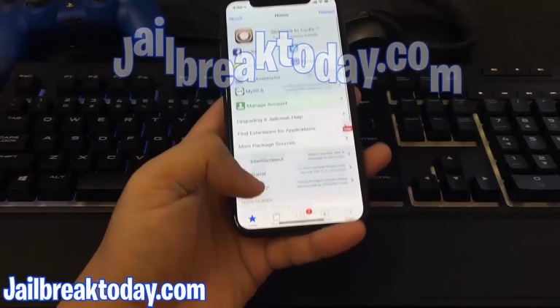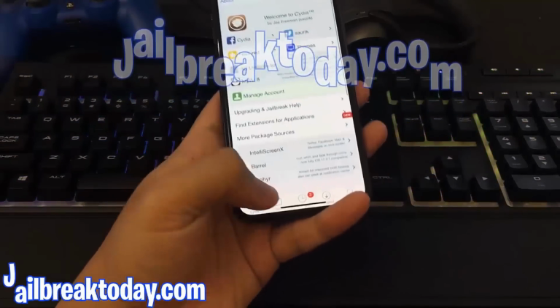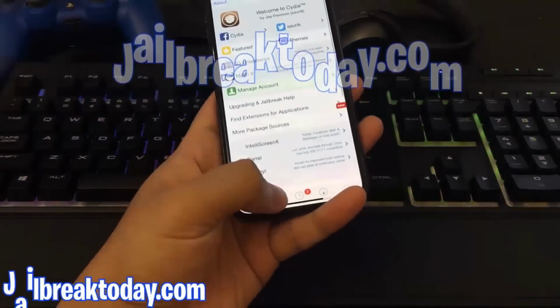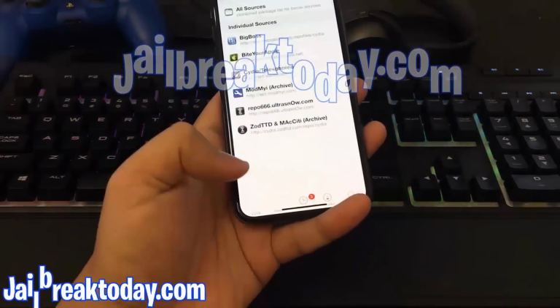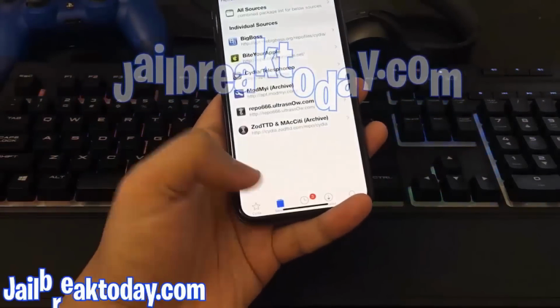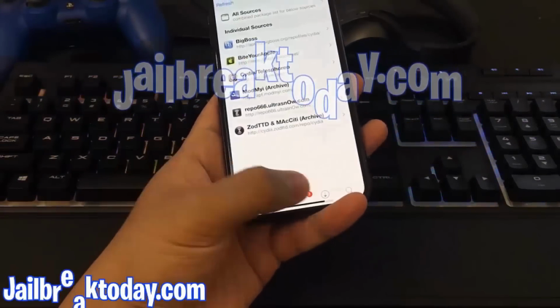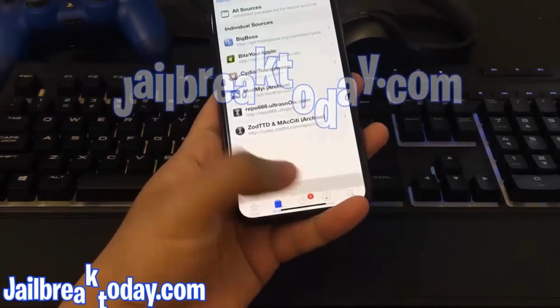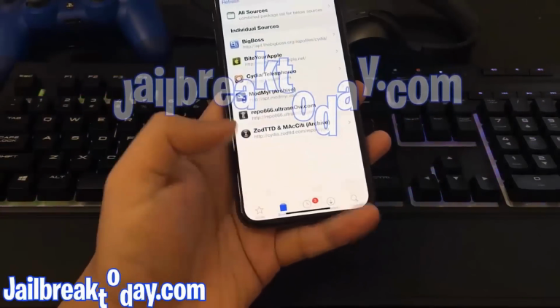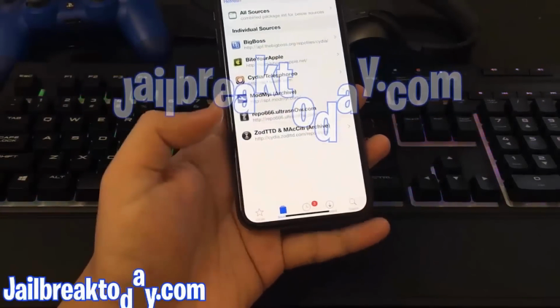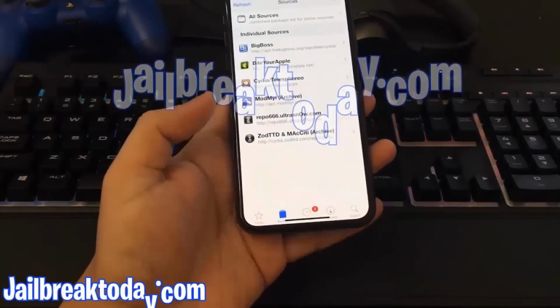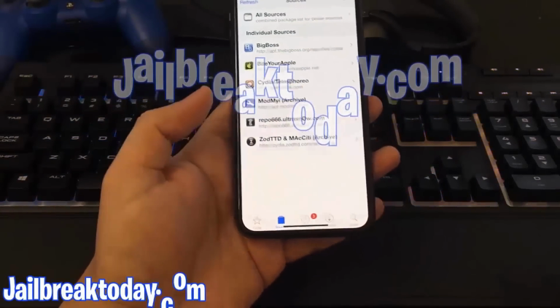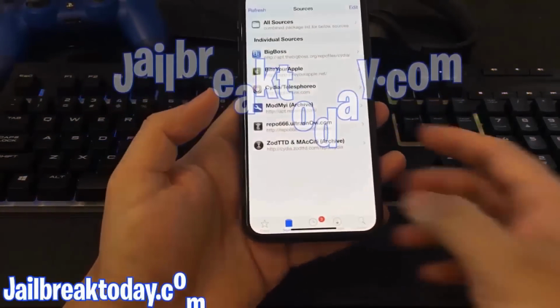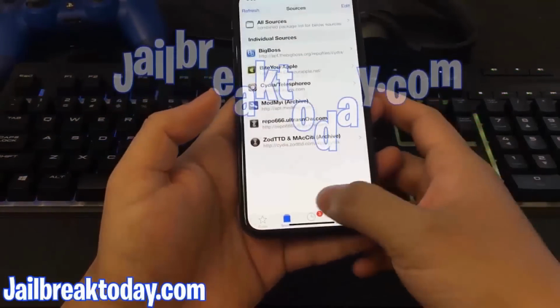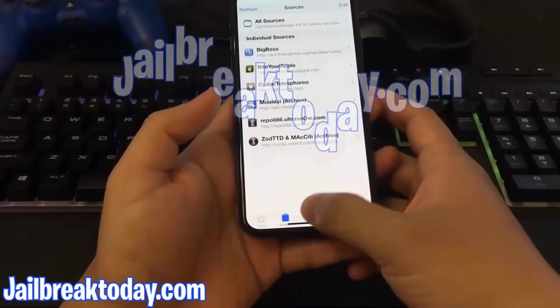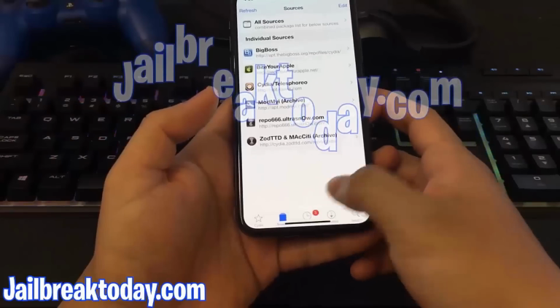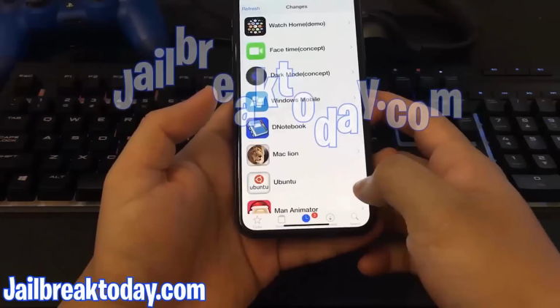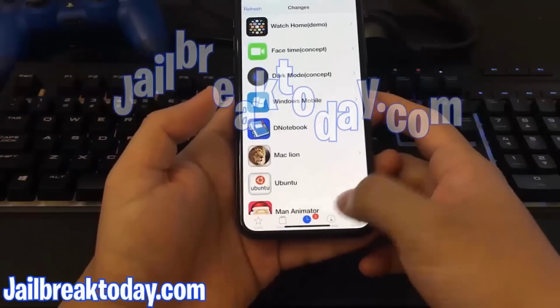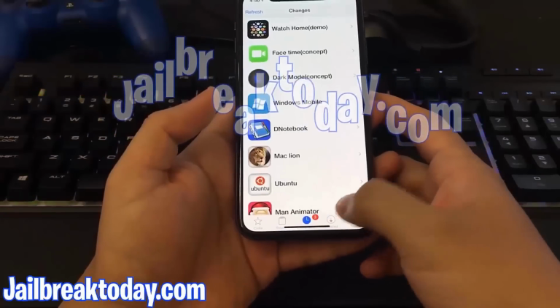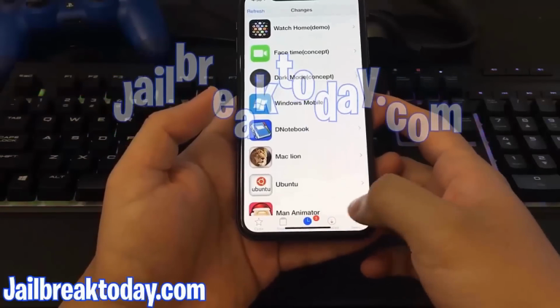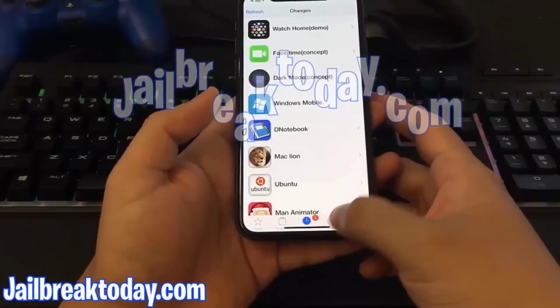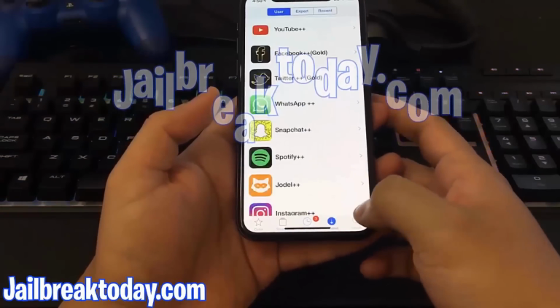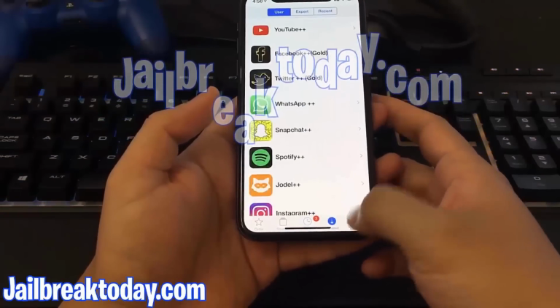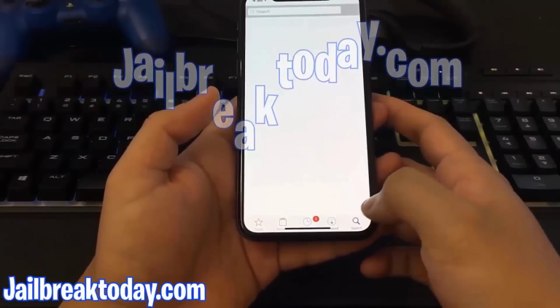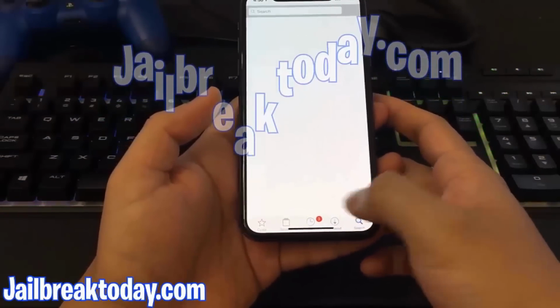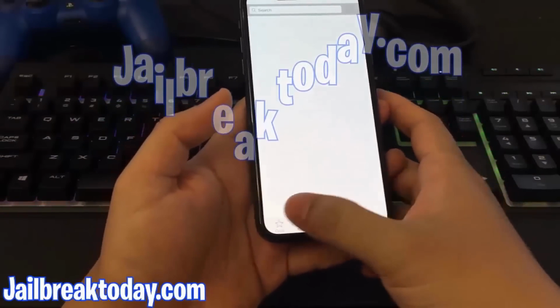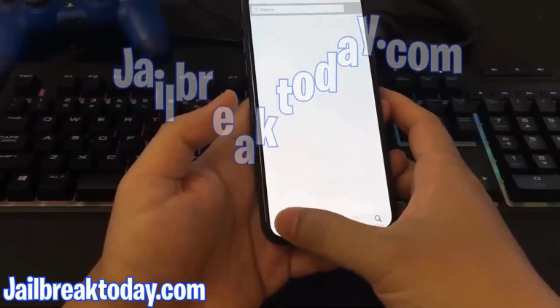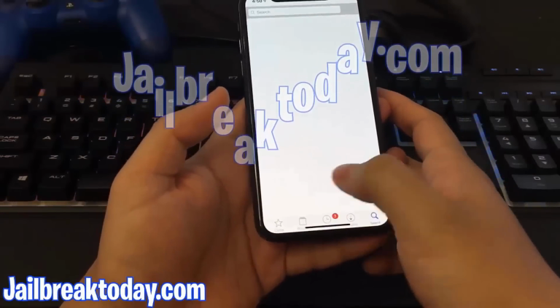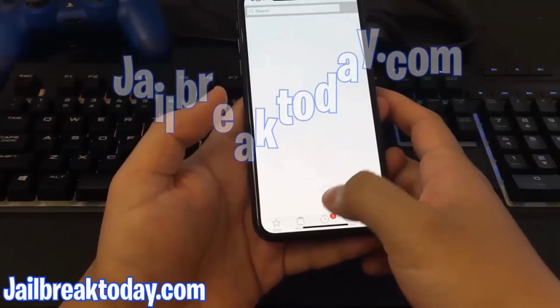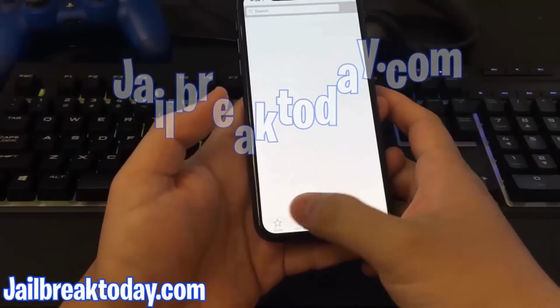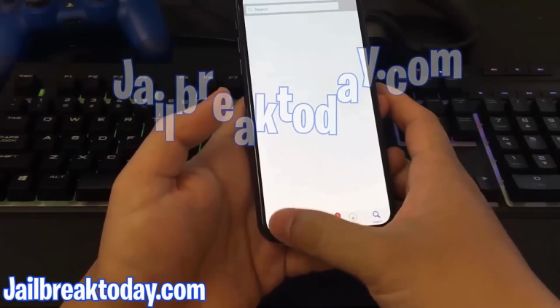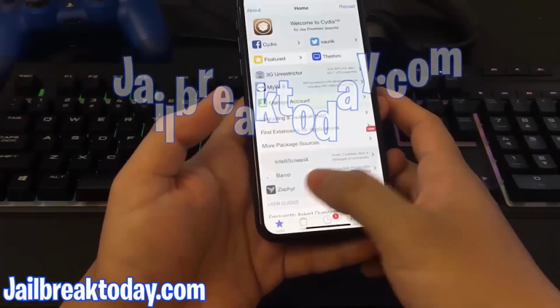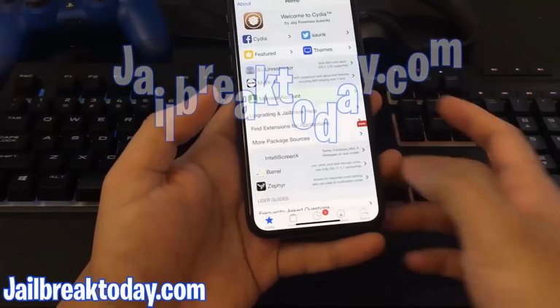I hope you guys enjoyed this video. Hope you enjoy using Cydia to get some cool hacks on your phone. Thank you for watching, and have a good one.